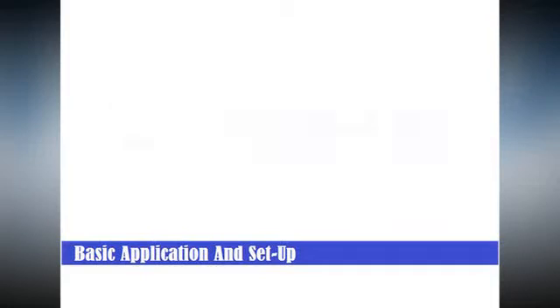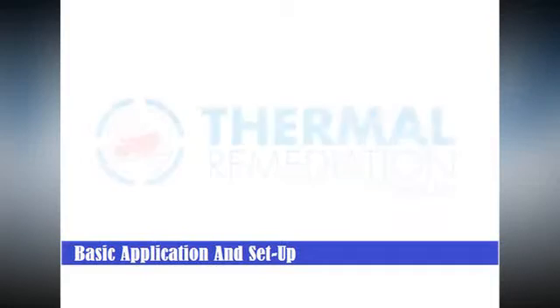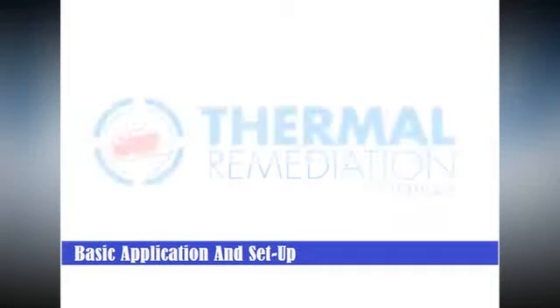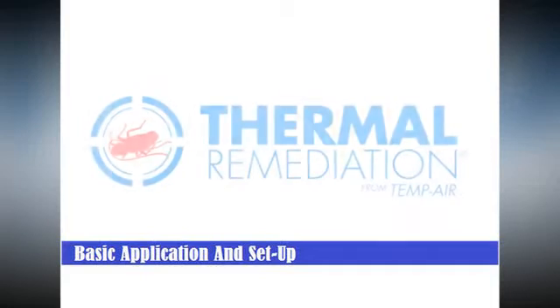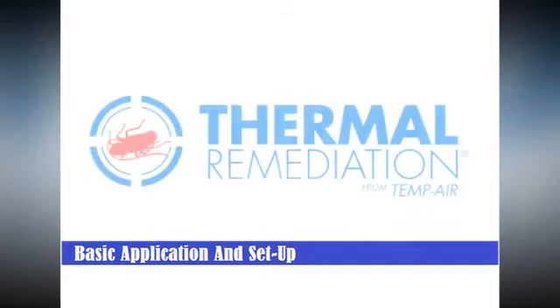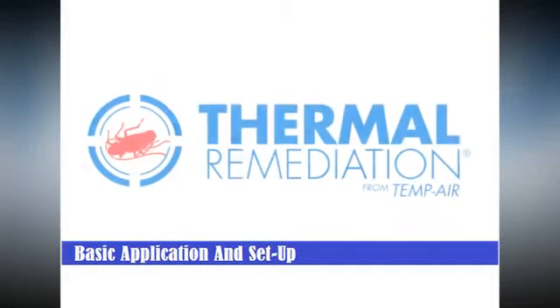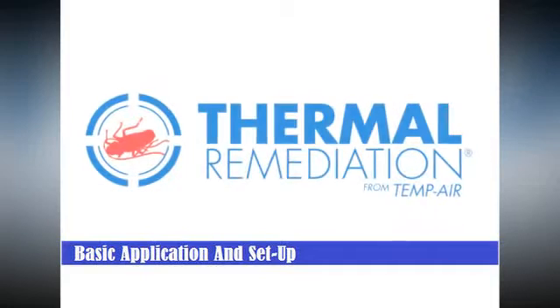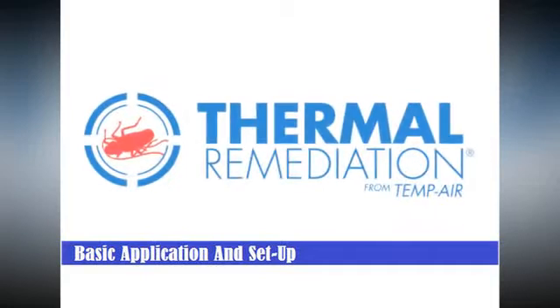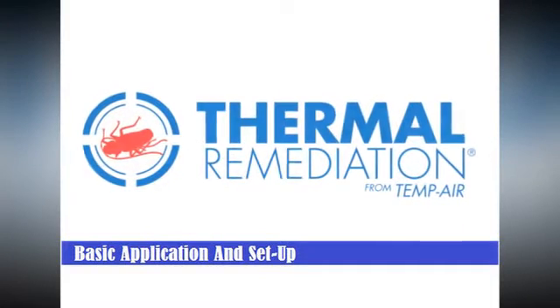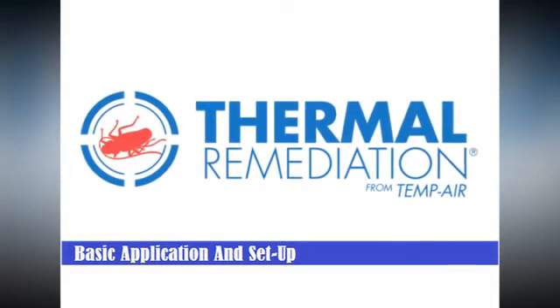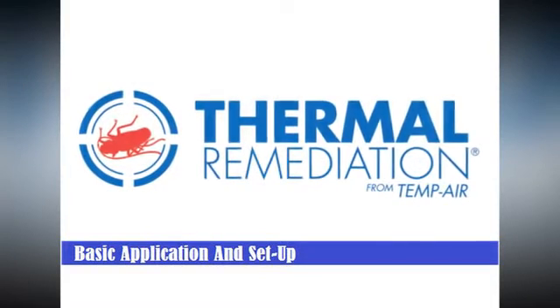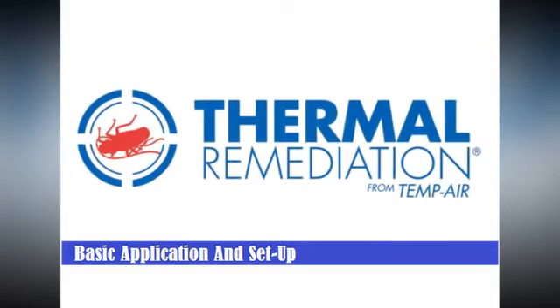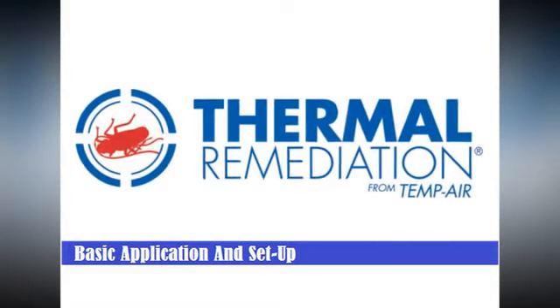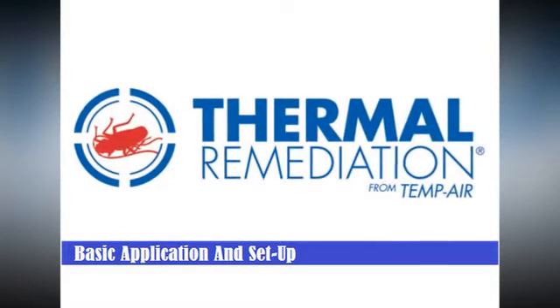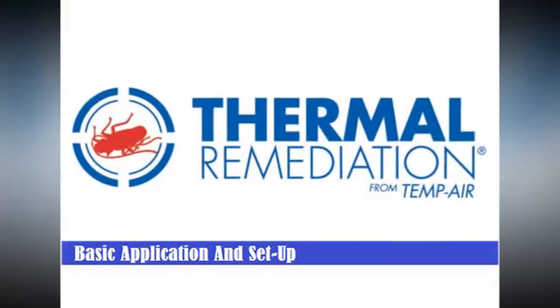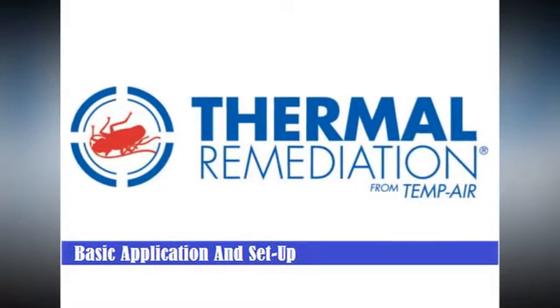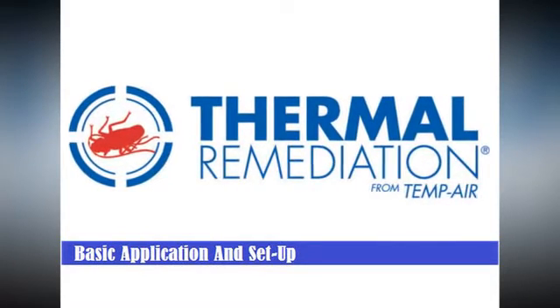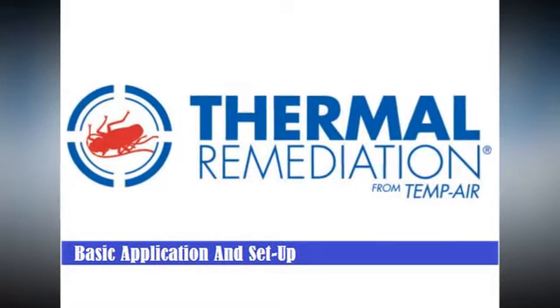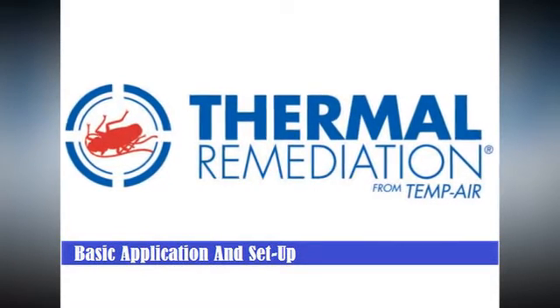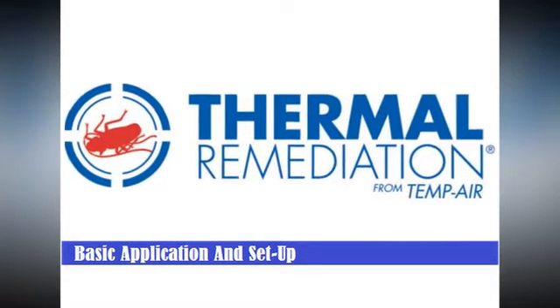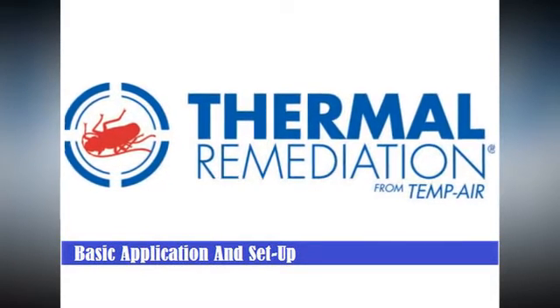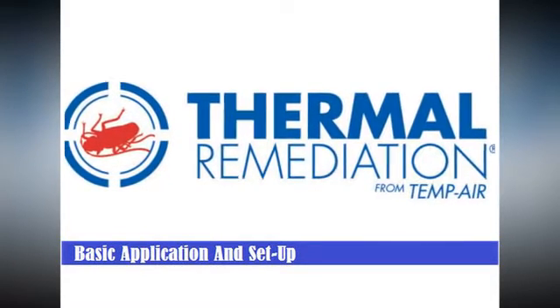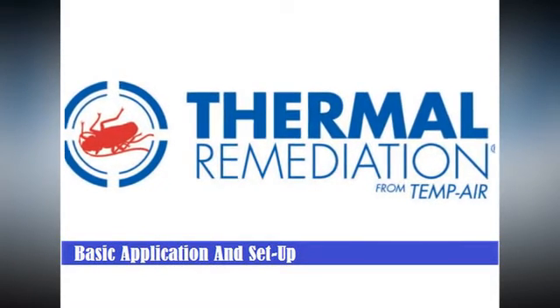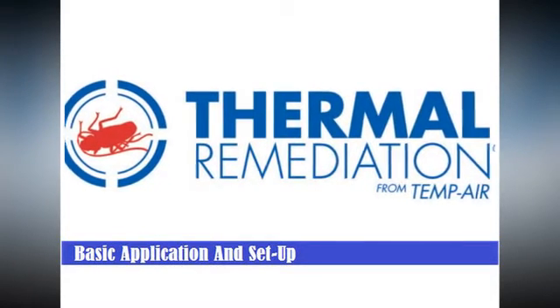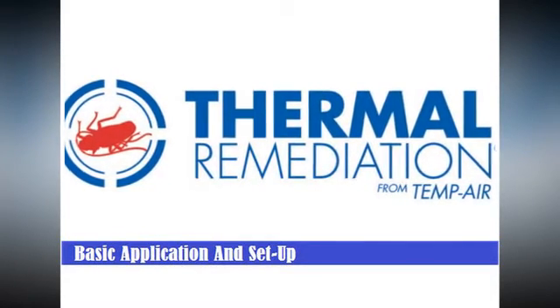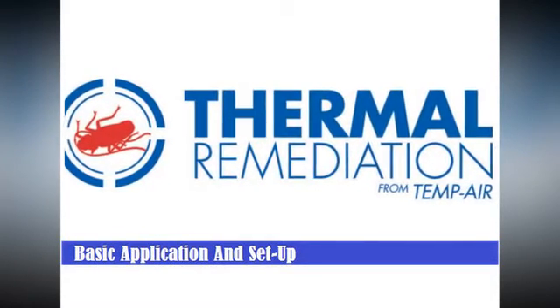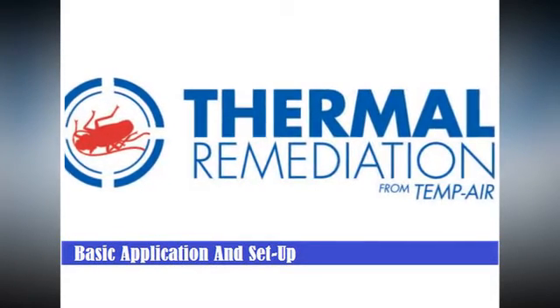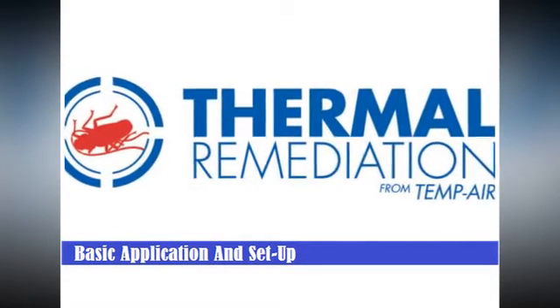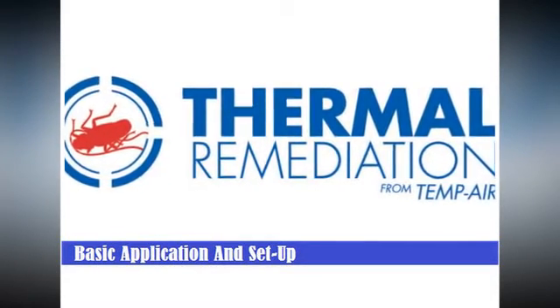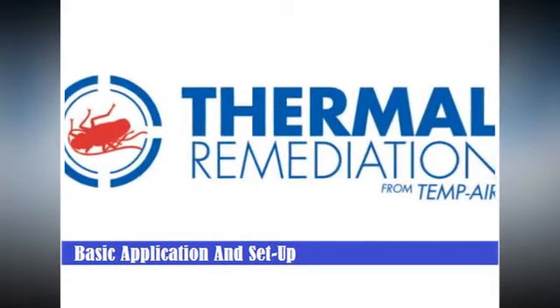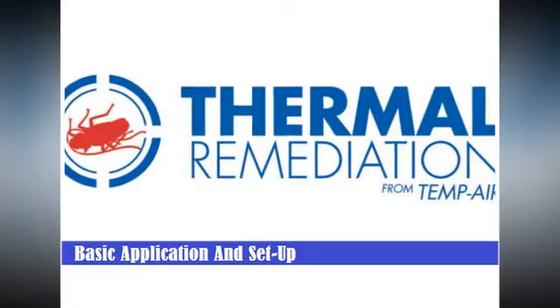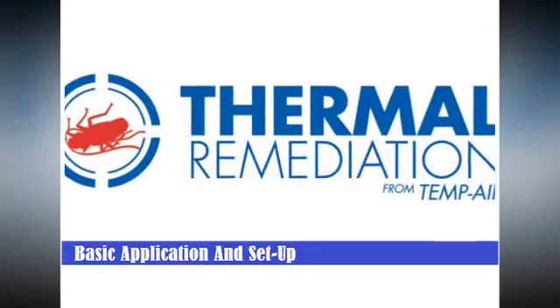Thermal Remediation: Basic Application and Setup Generator Systems.